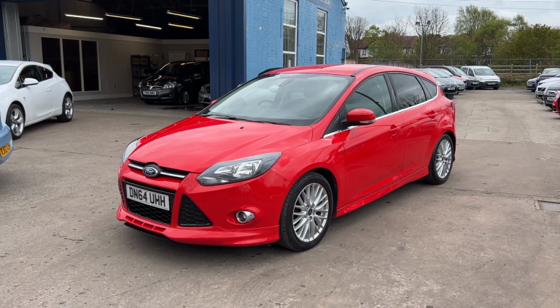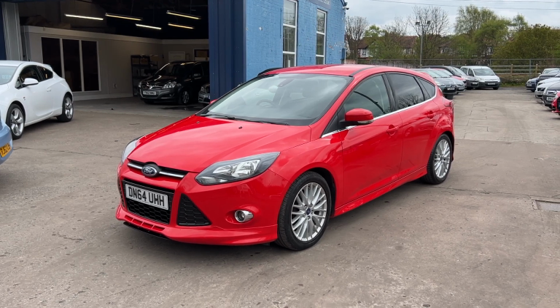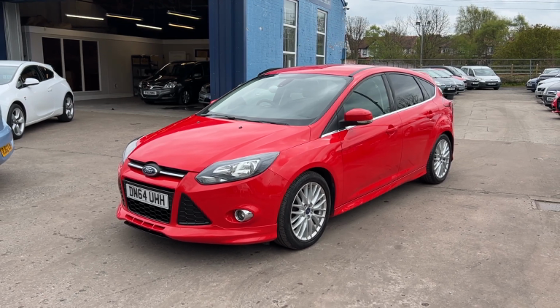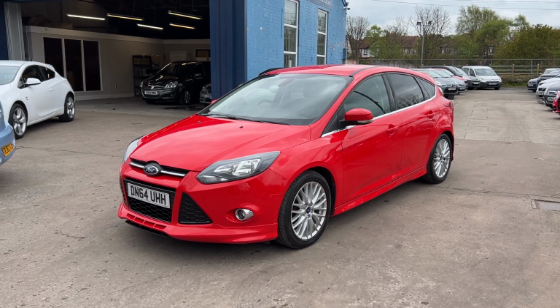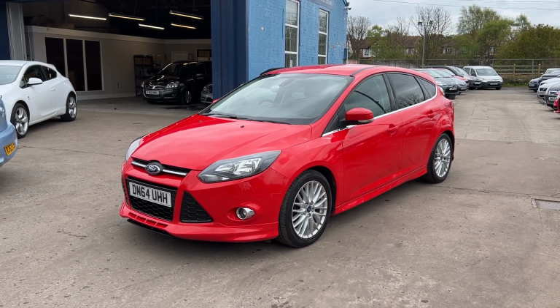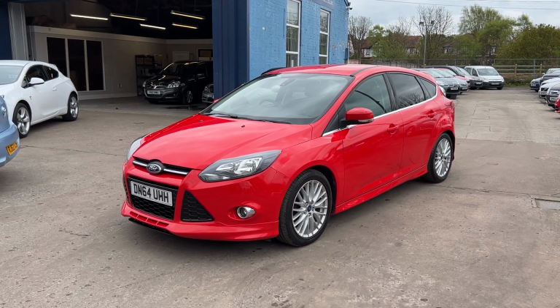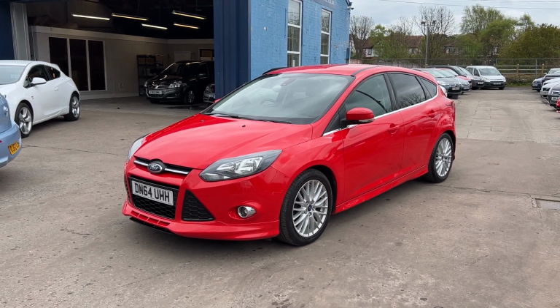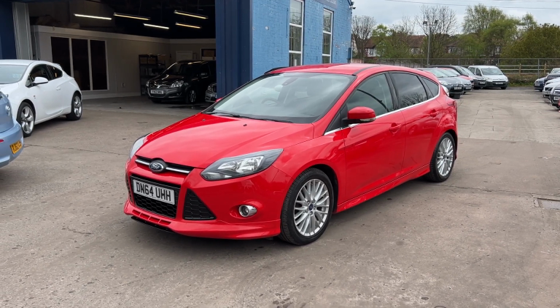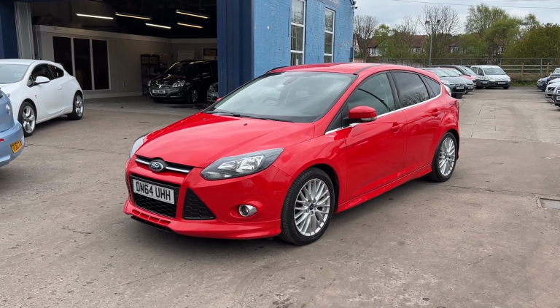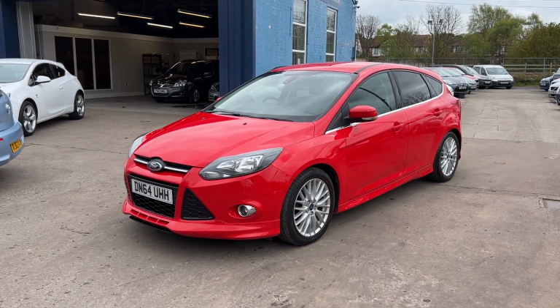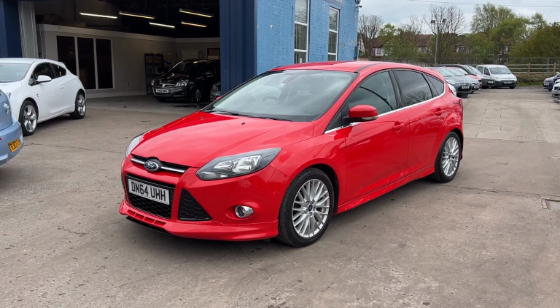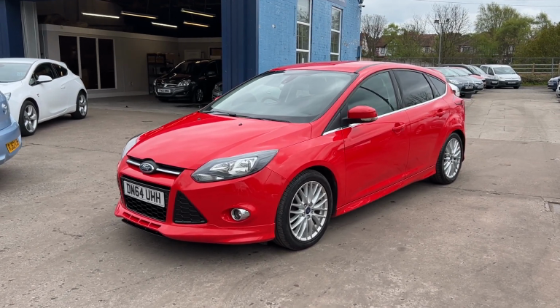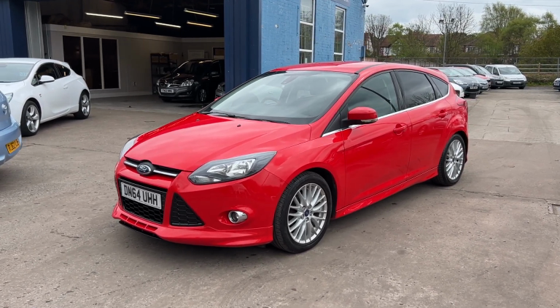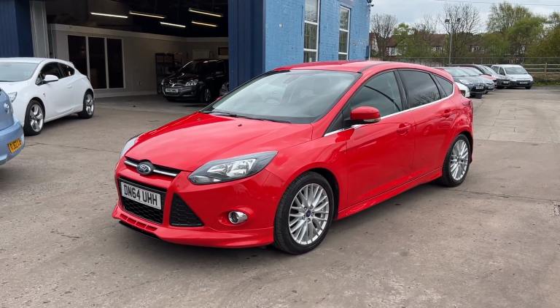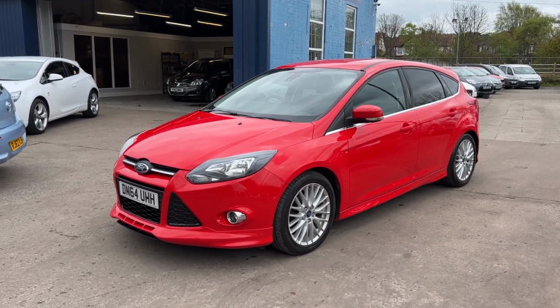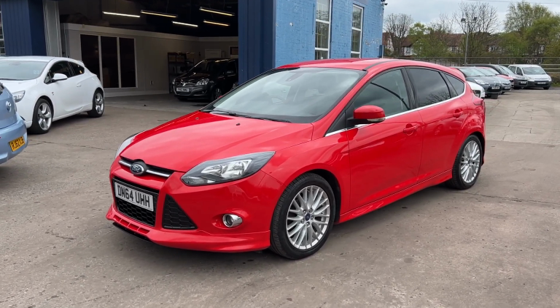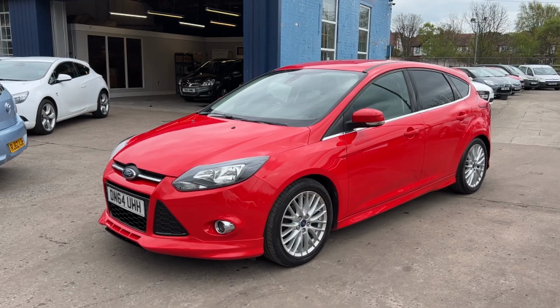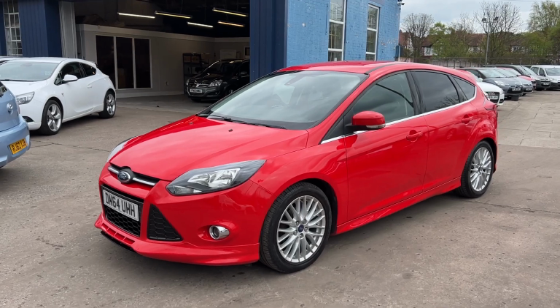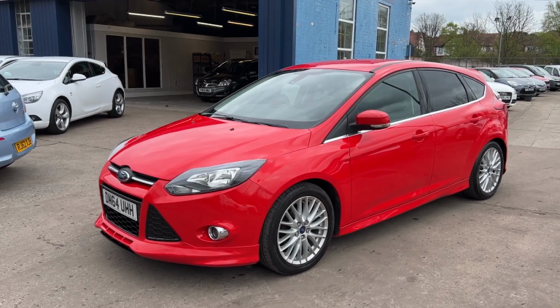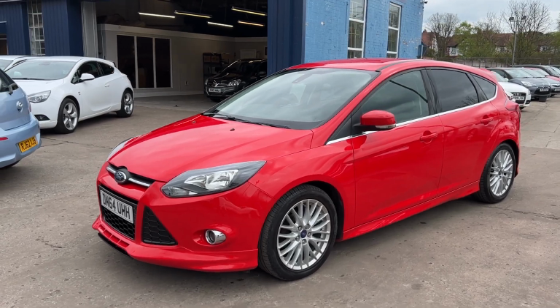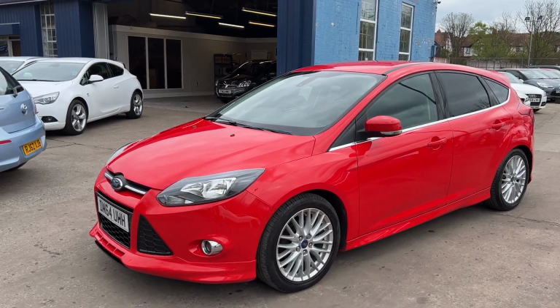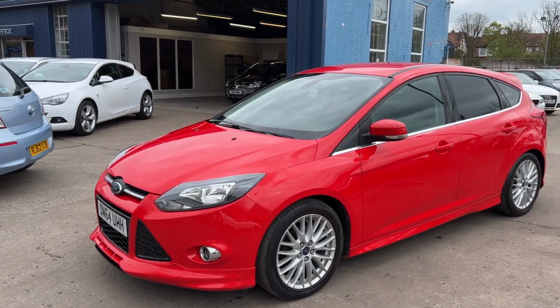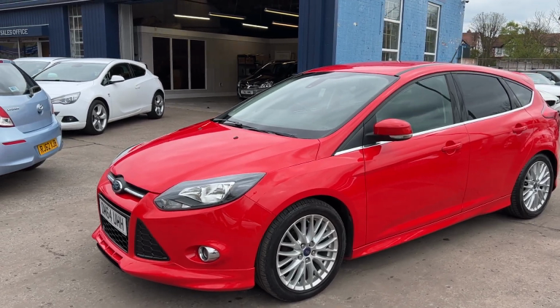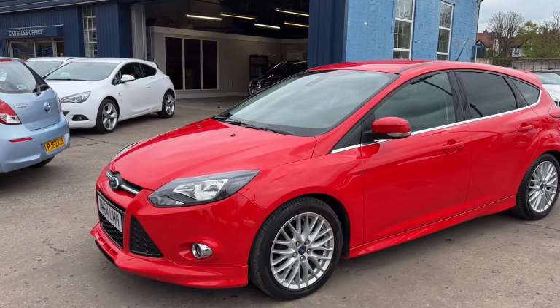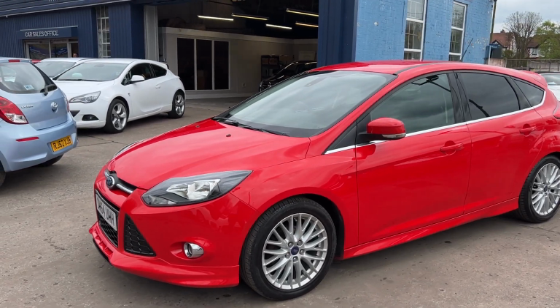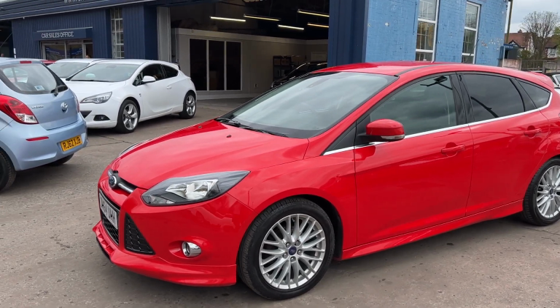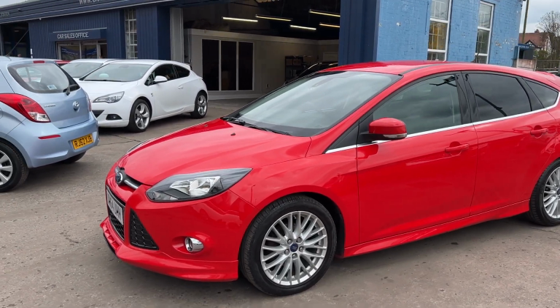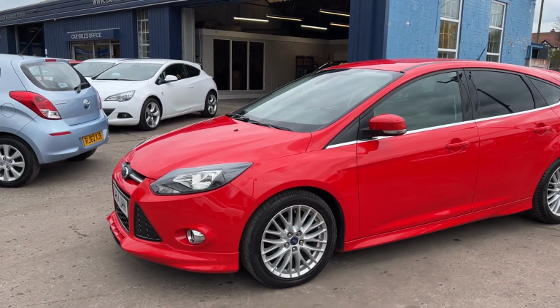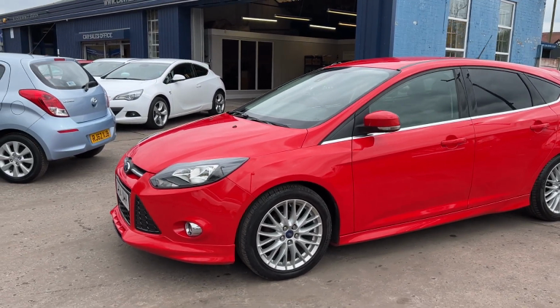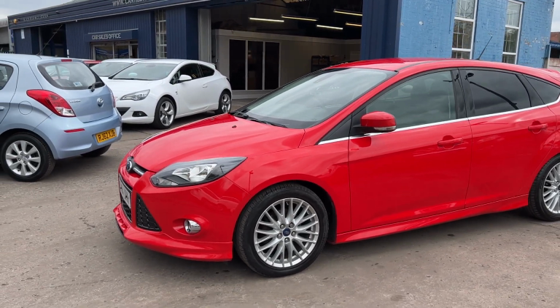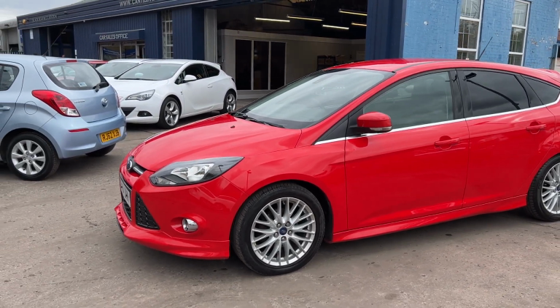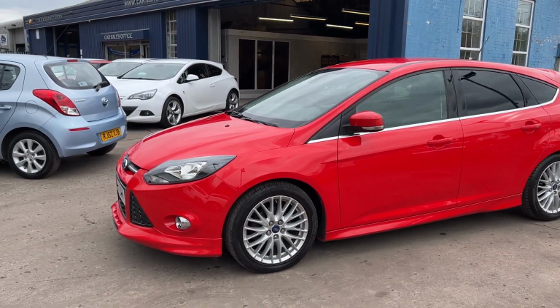Welcome to Cantilever Car Centre. Here today I have a Ford Focus ZTEC S registered in 2014 on a 64 plate.